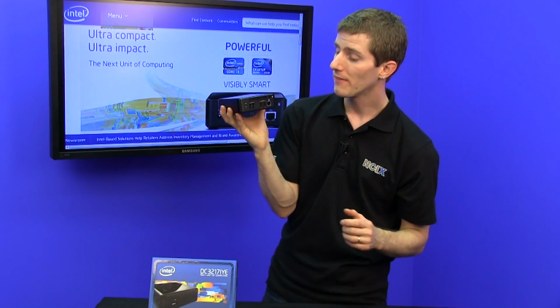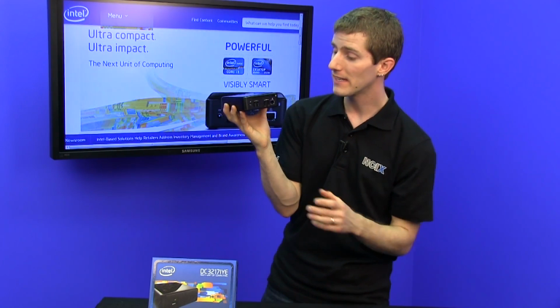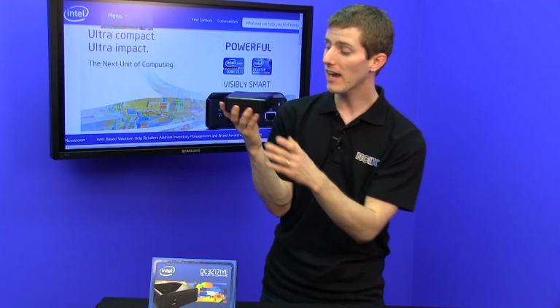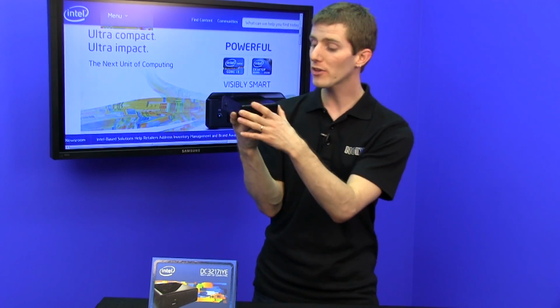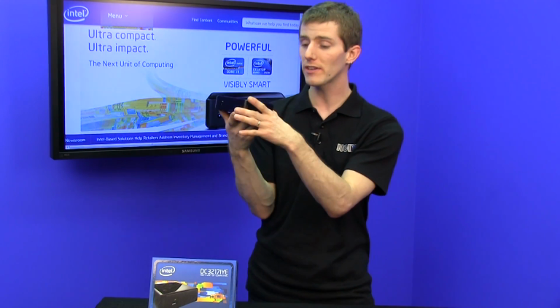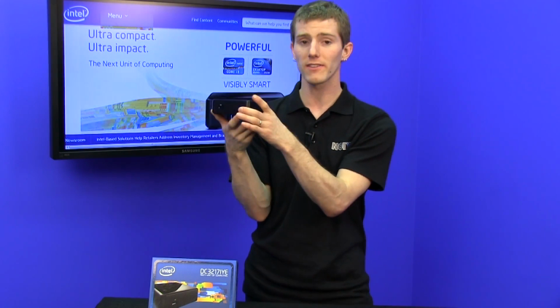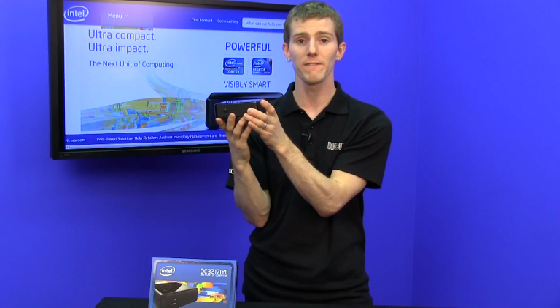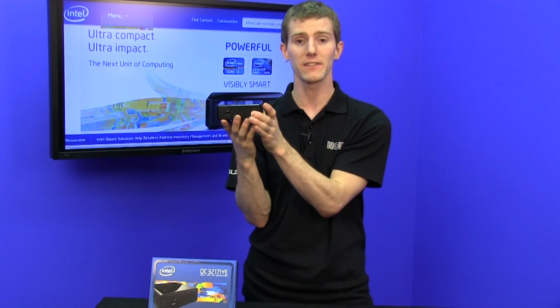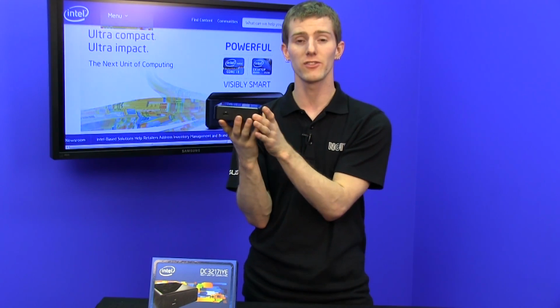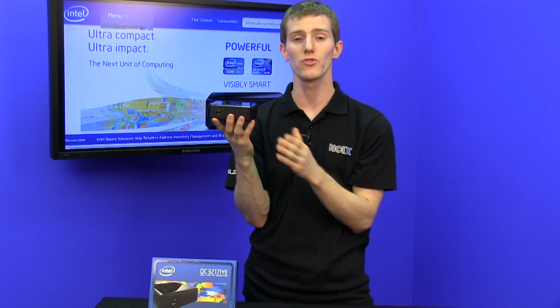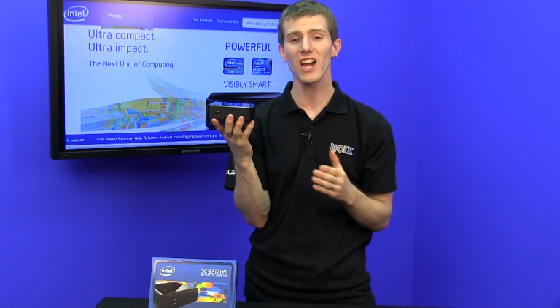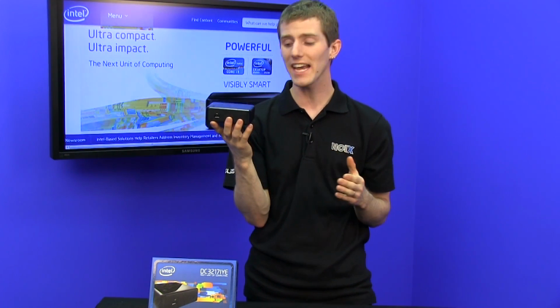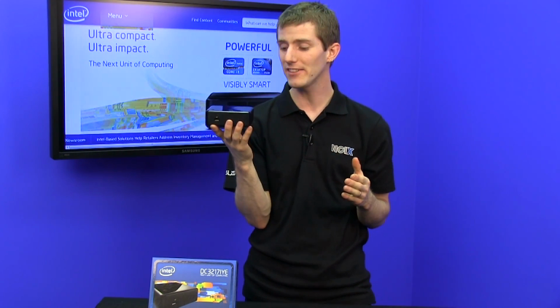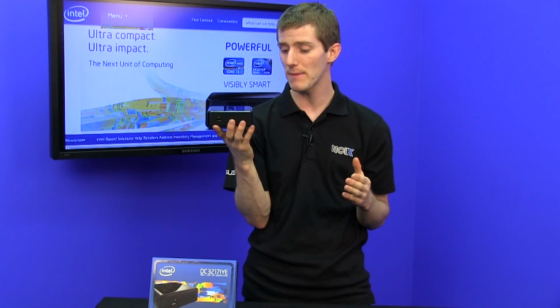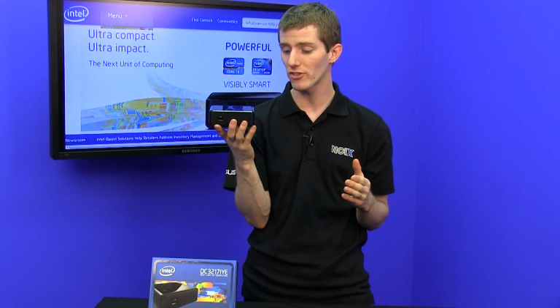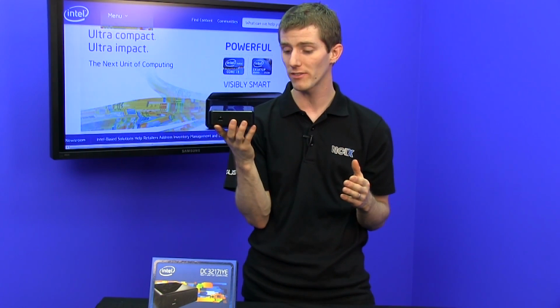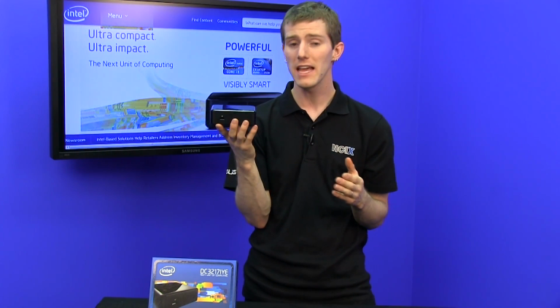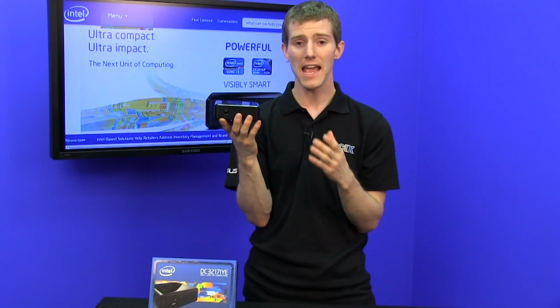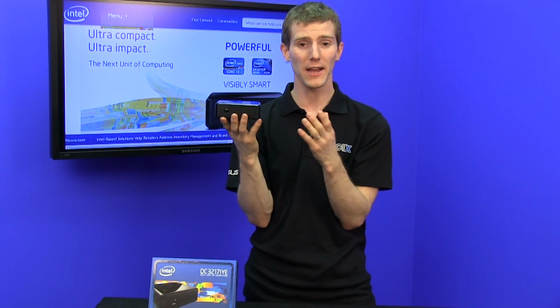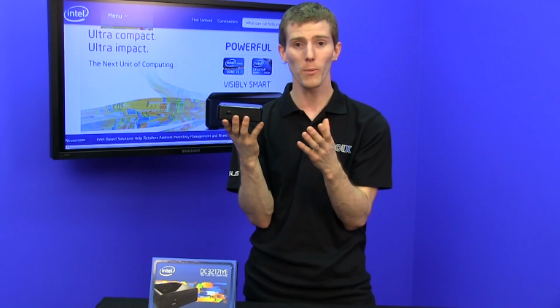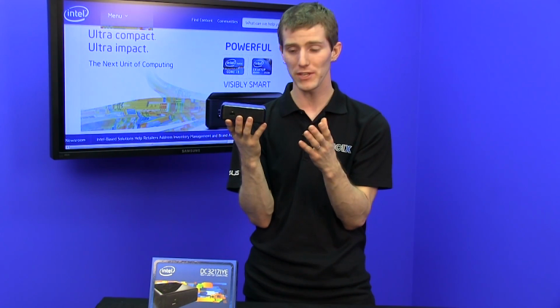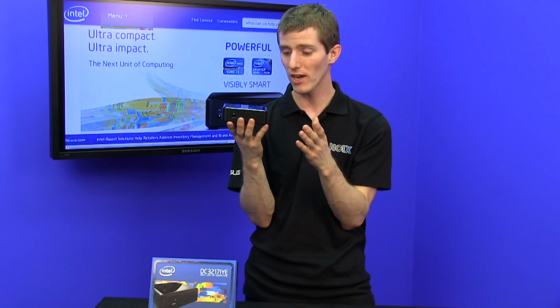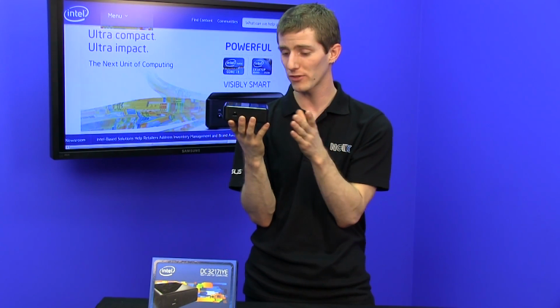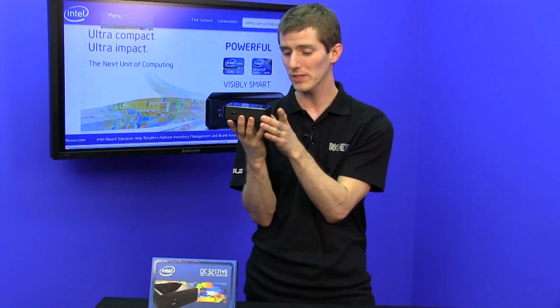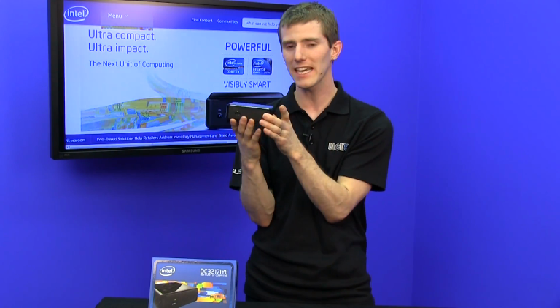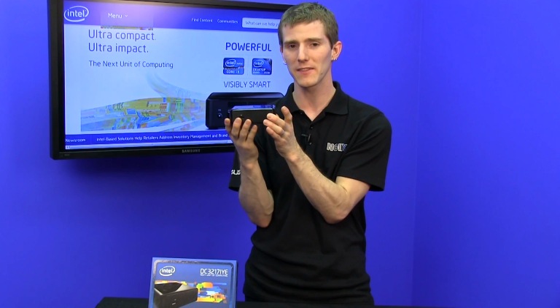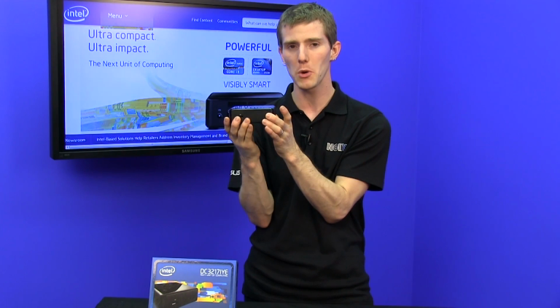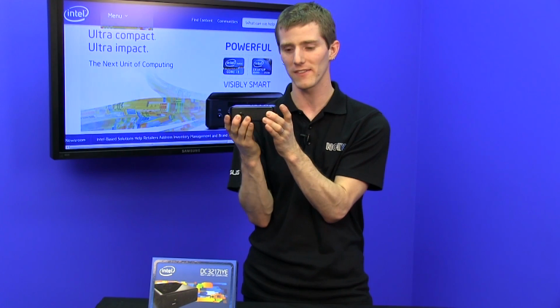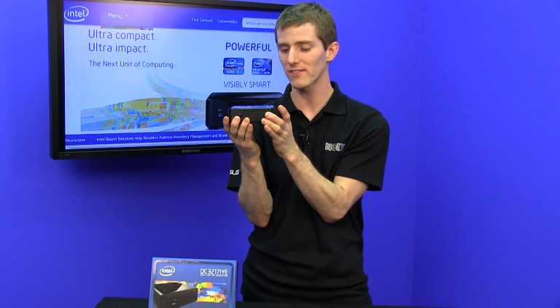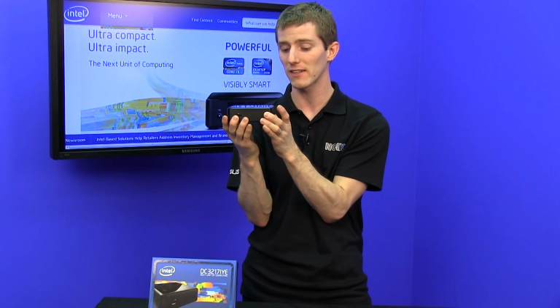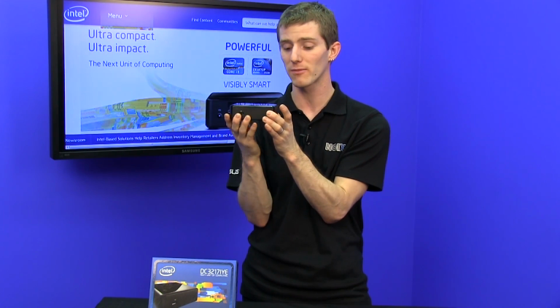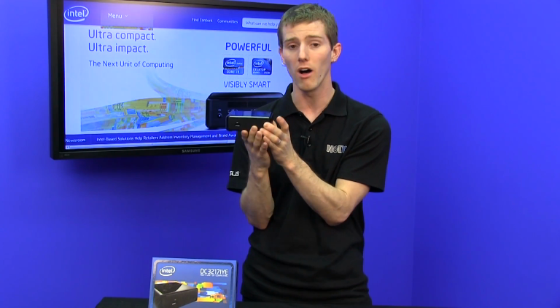The entire unit itself fits into tiny dimensions, and I hope that you guys are really getting the point that this thing is small.